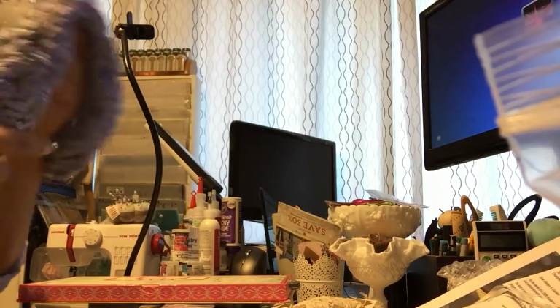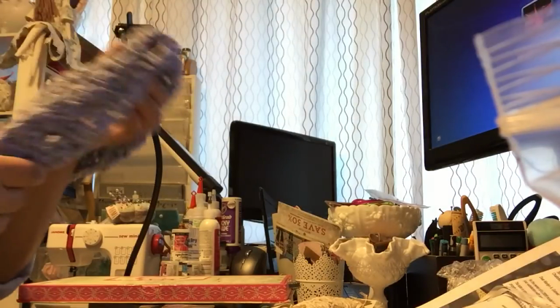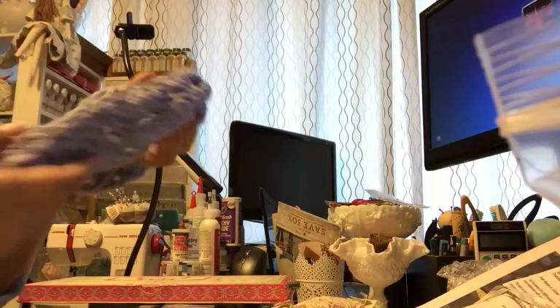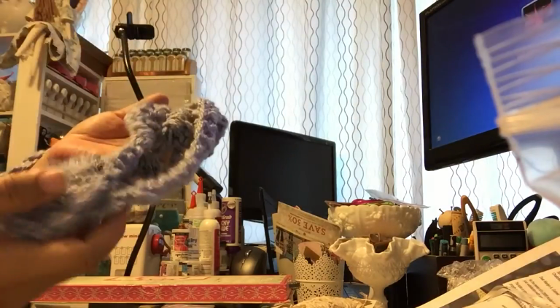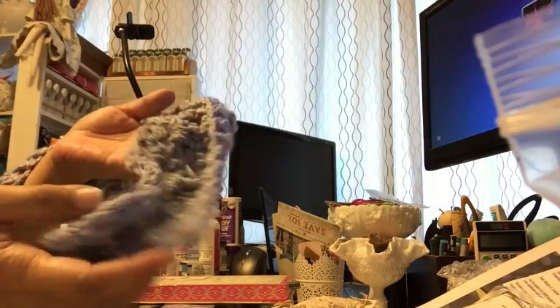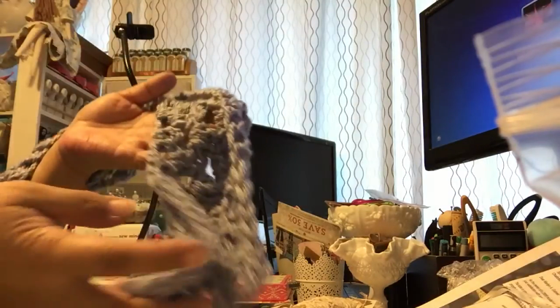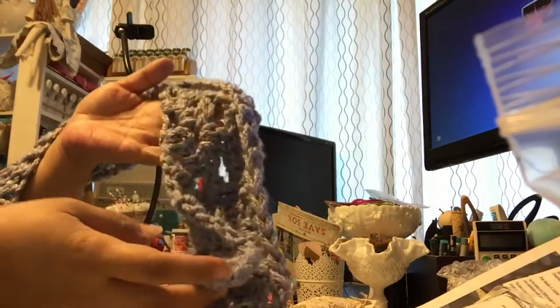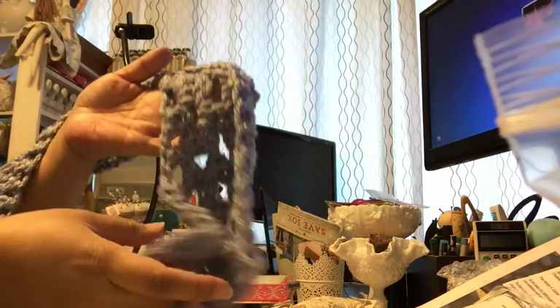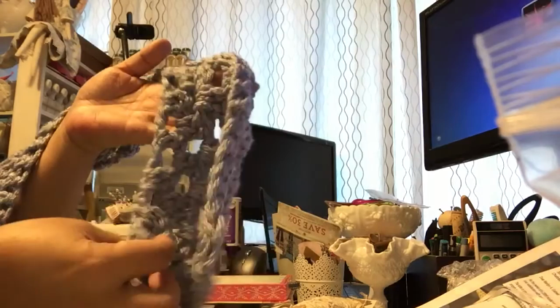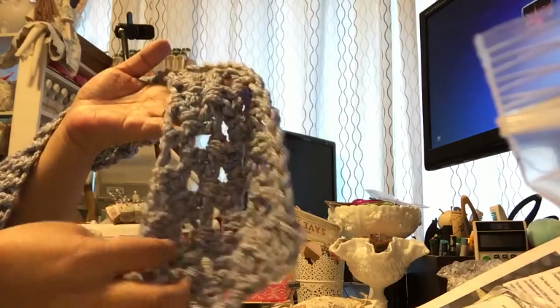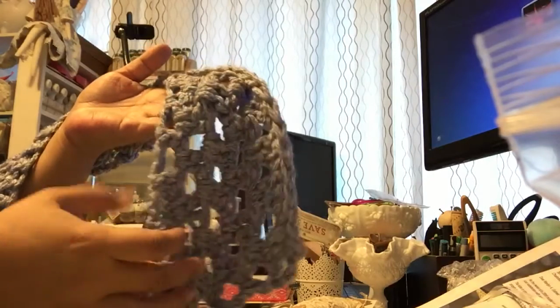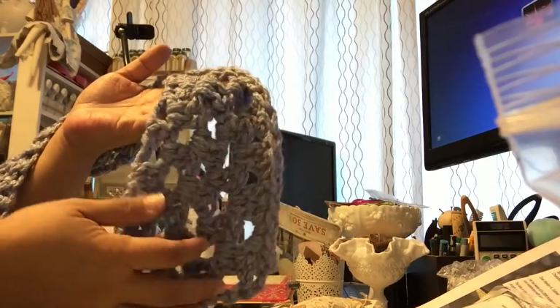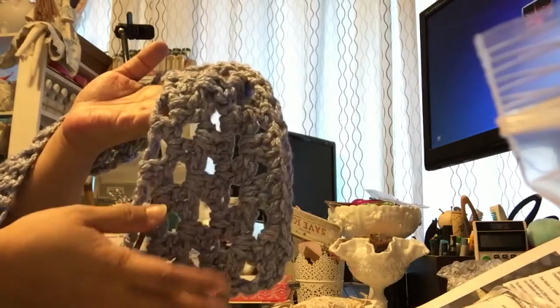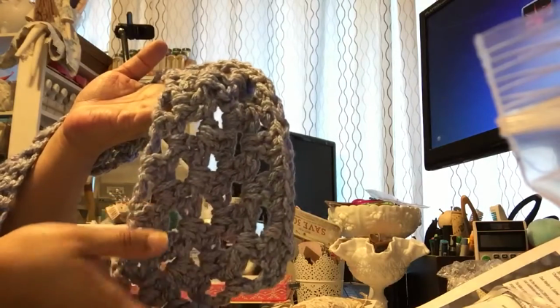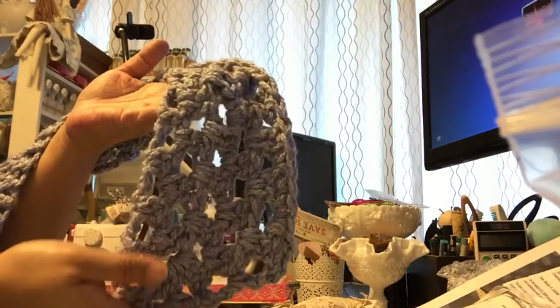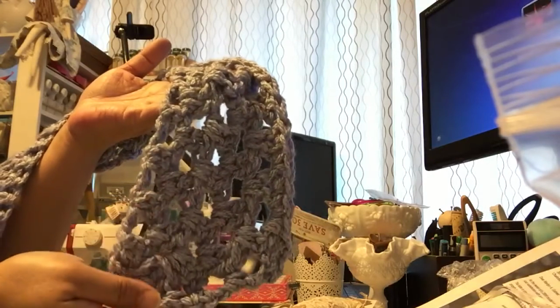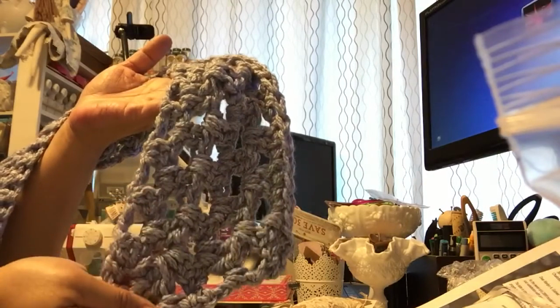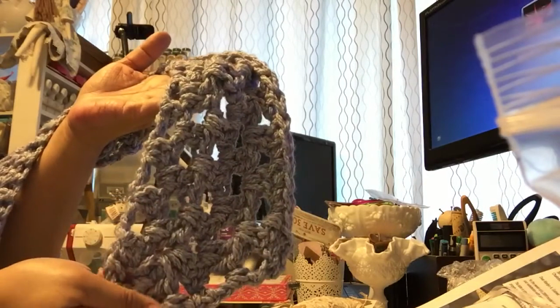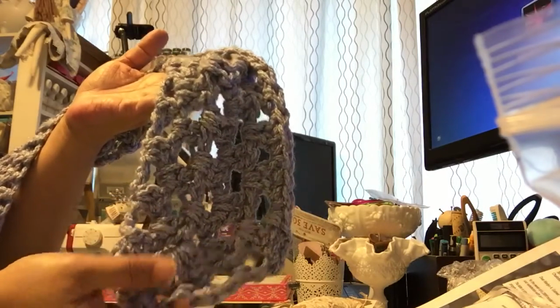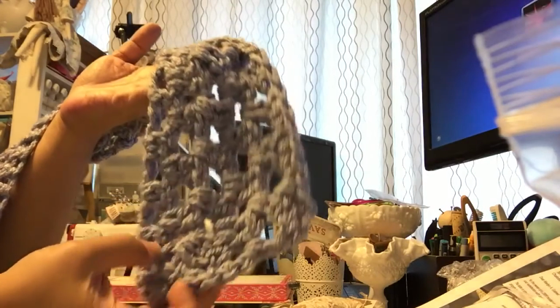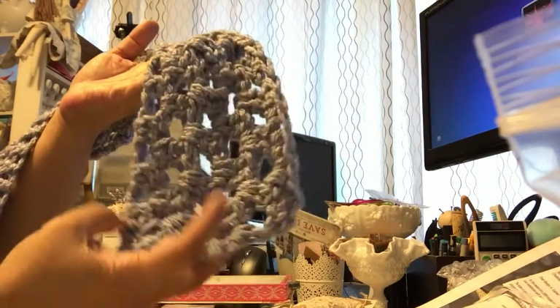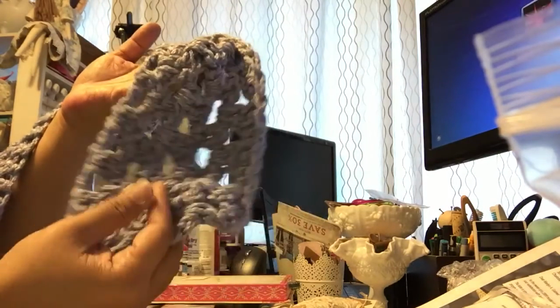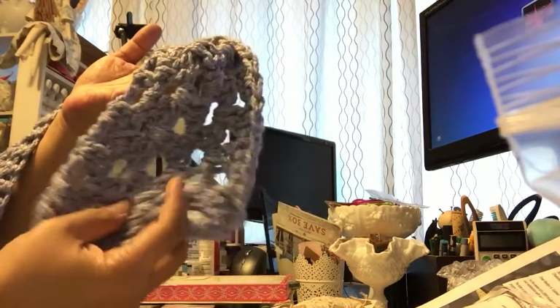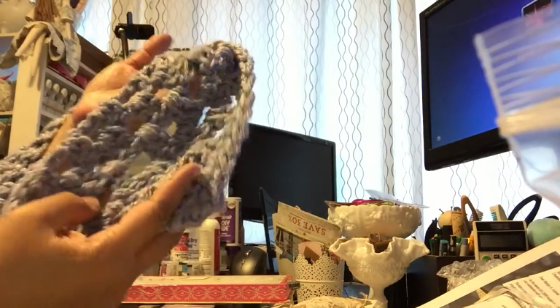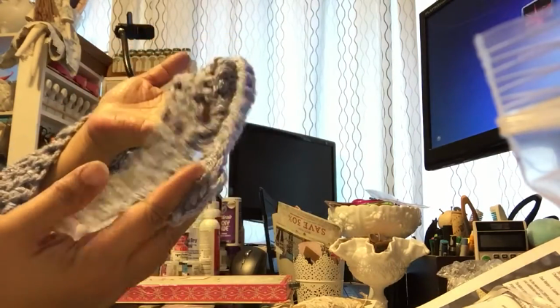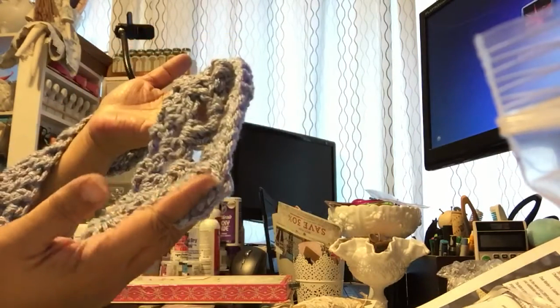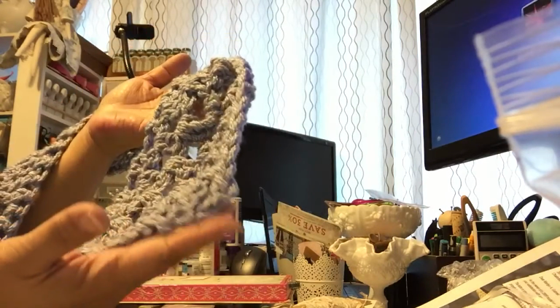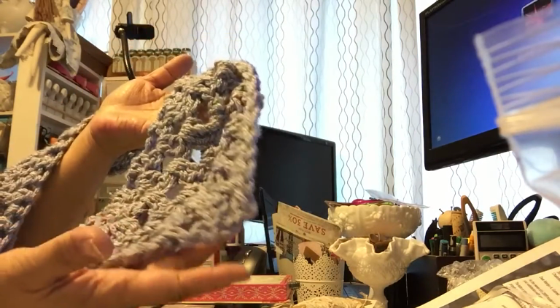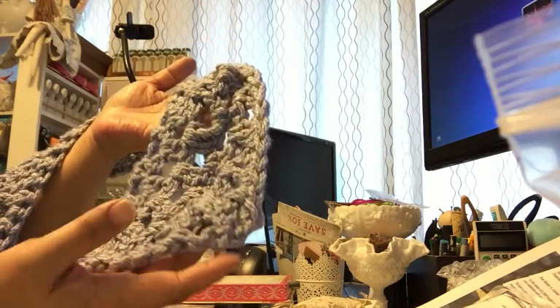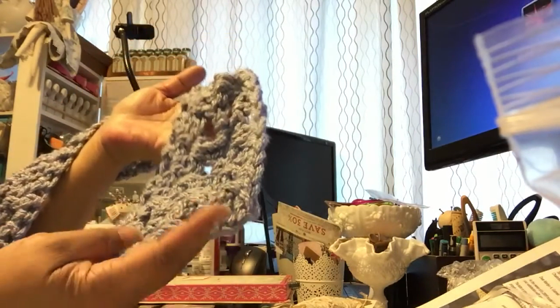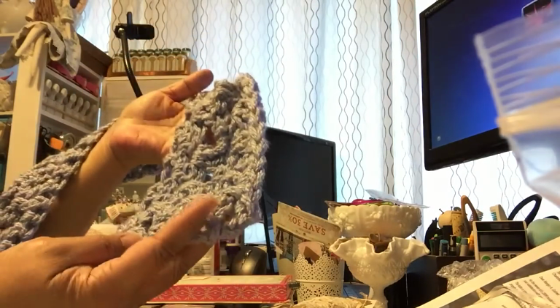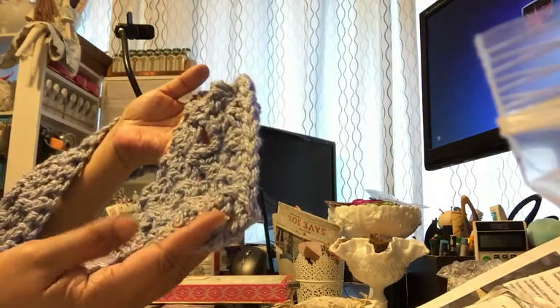She did crochet this beautiful scarf for me. It is blue and it's so soft too. So thank you Vicki so much for the scarf.